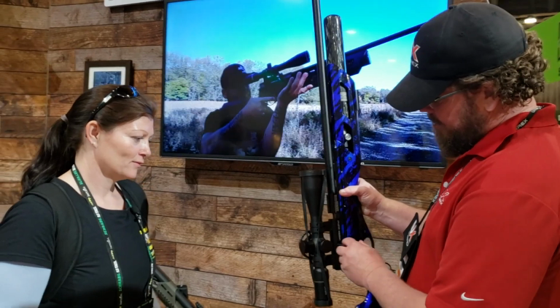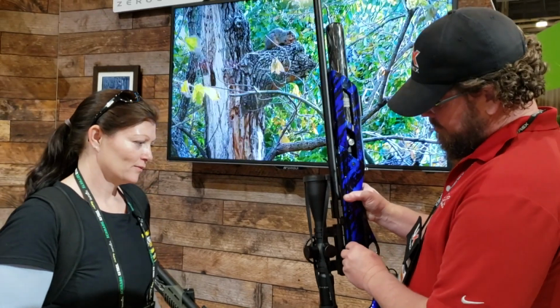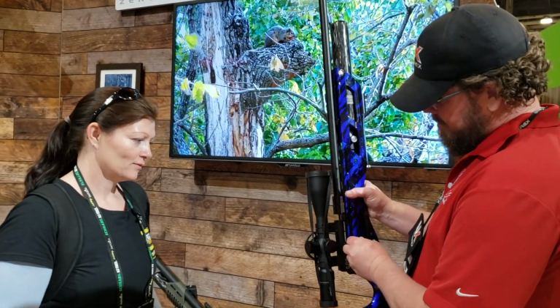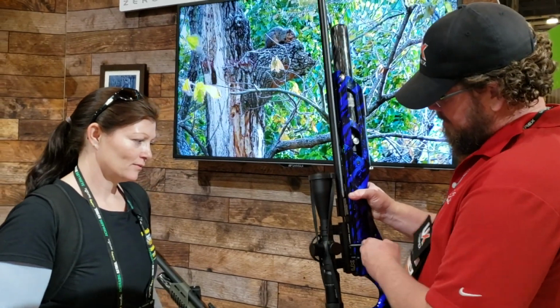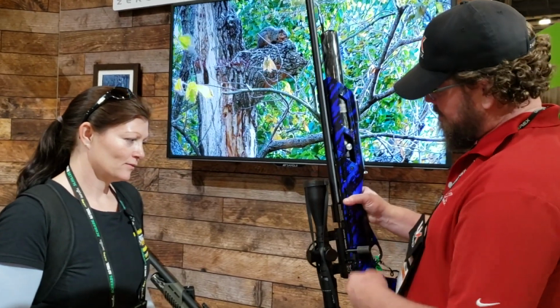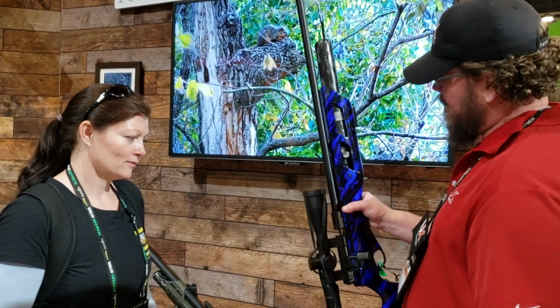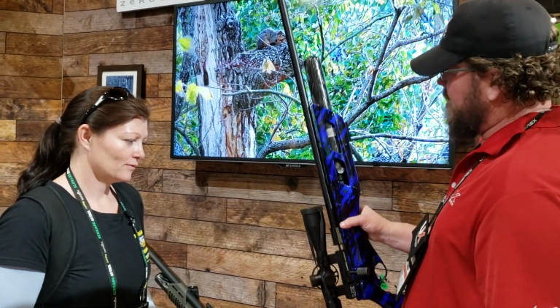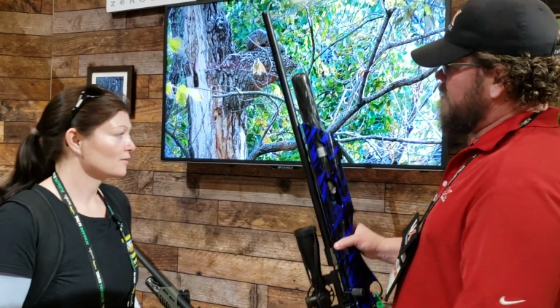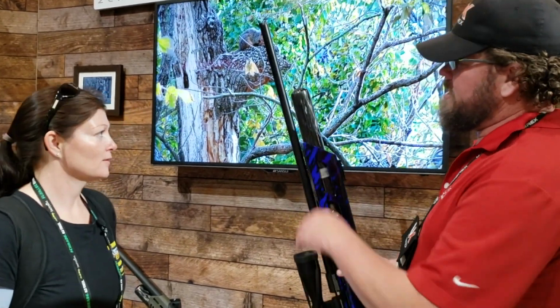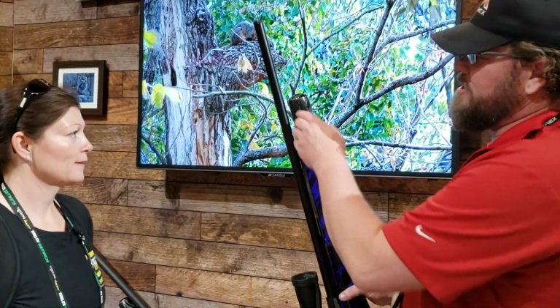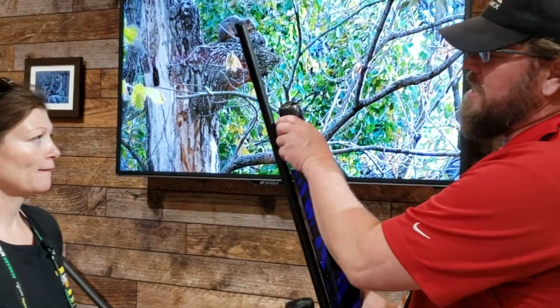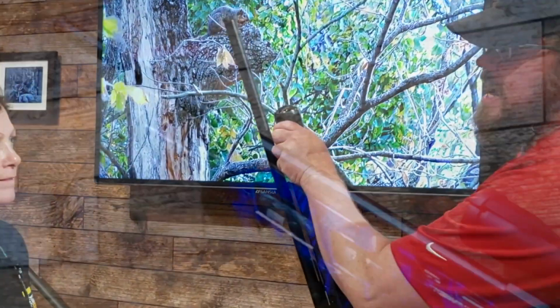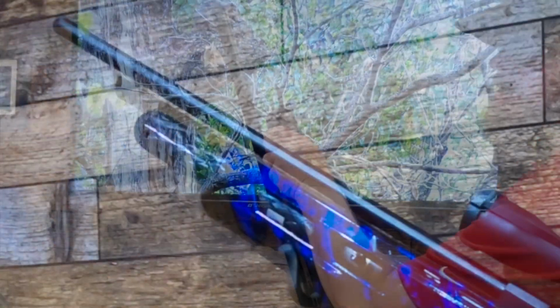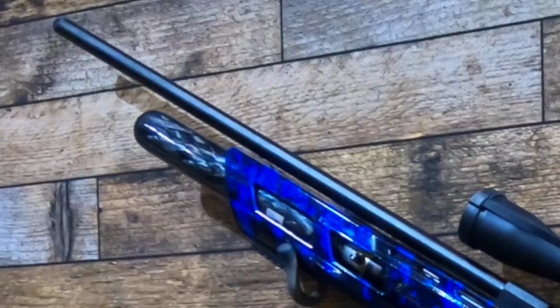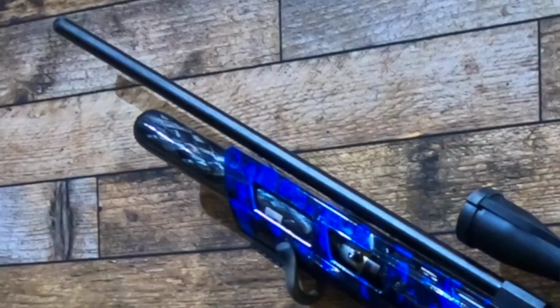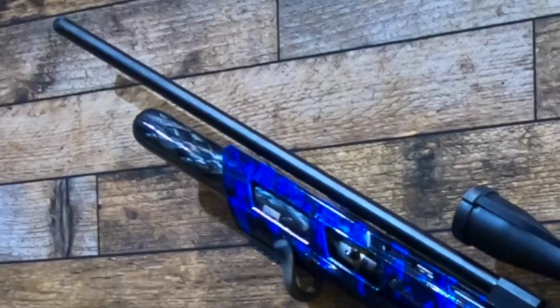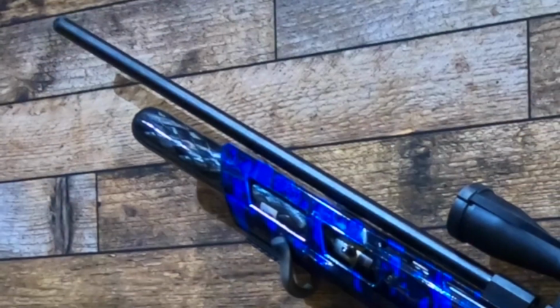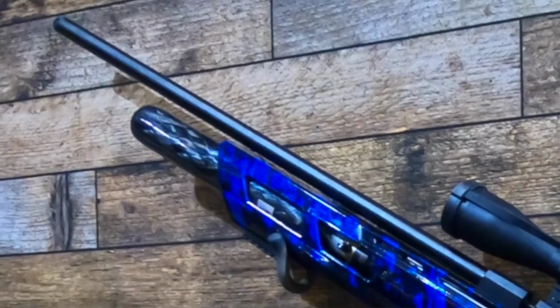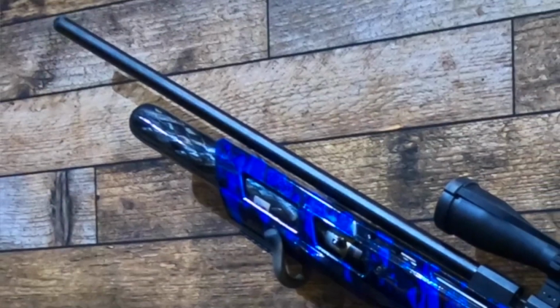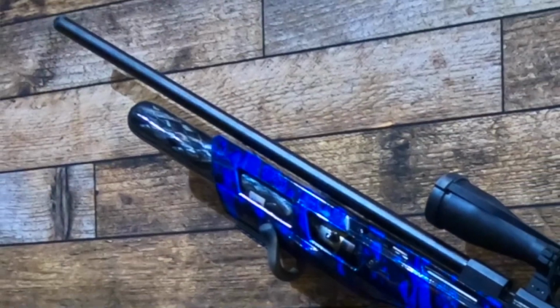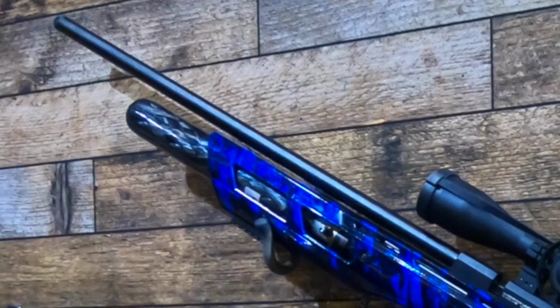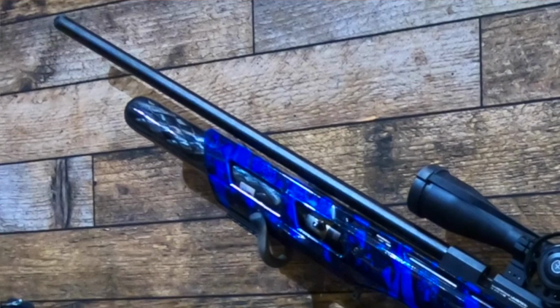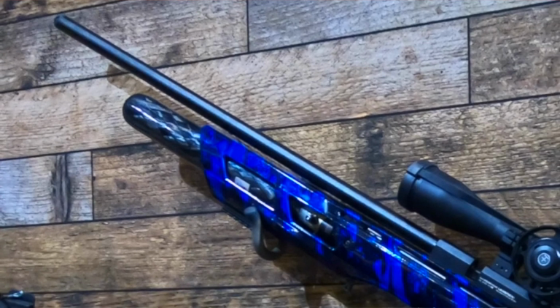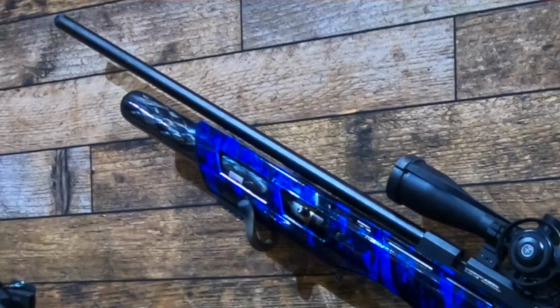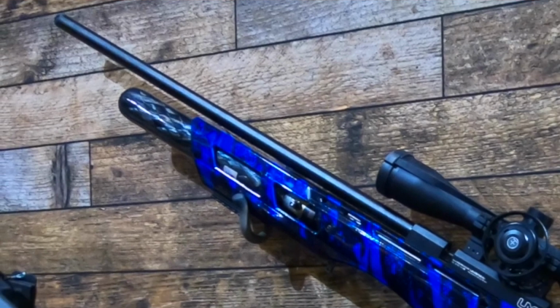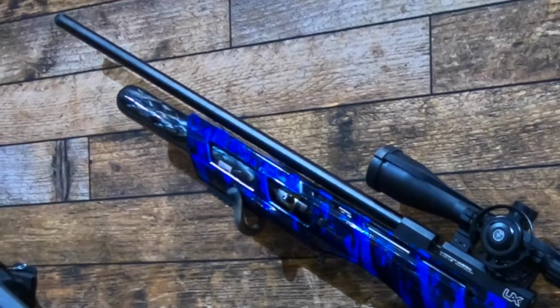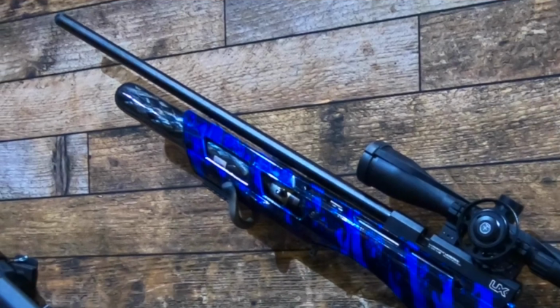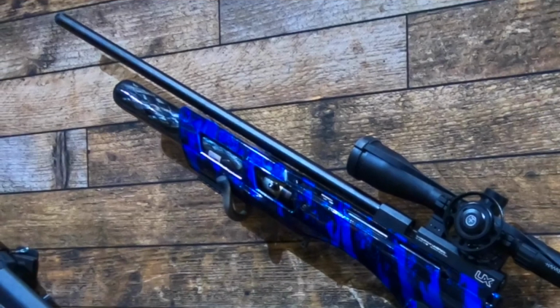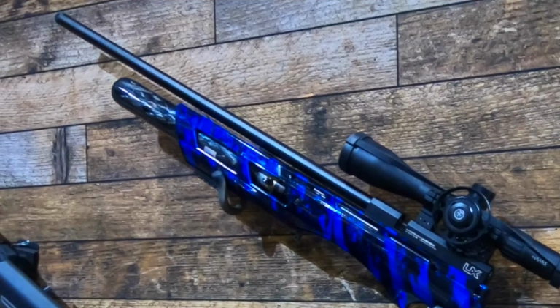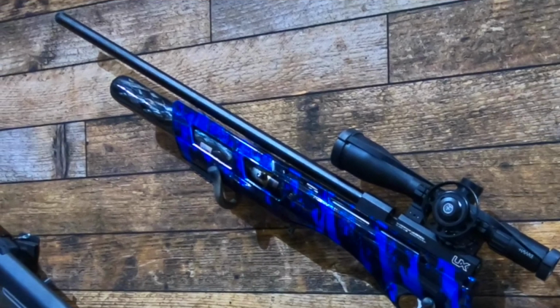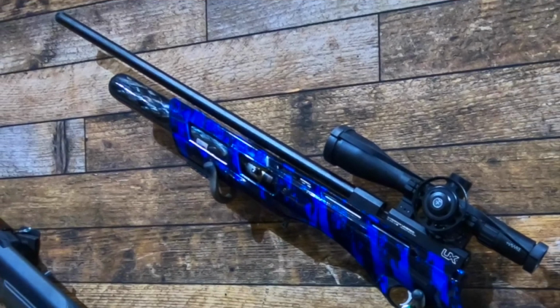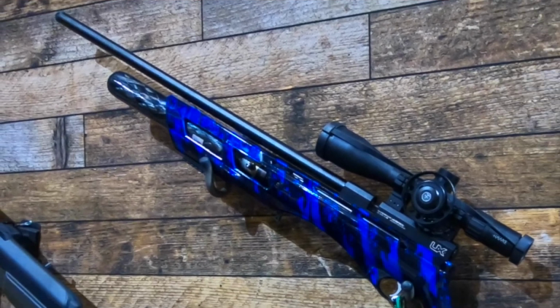You can adjust the air power on it. This actually has a hammer tank on it. On the .22 caliber, I get about 200 shots out of it, which is sweet.